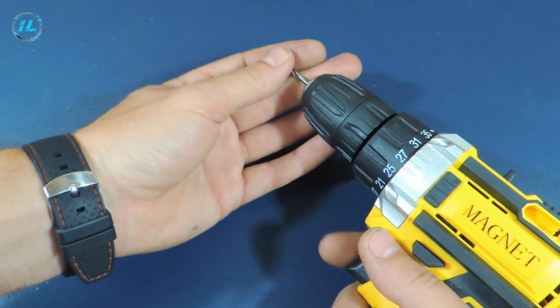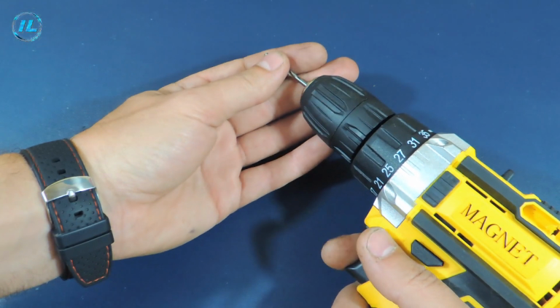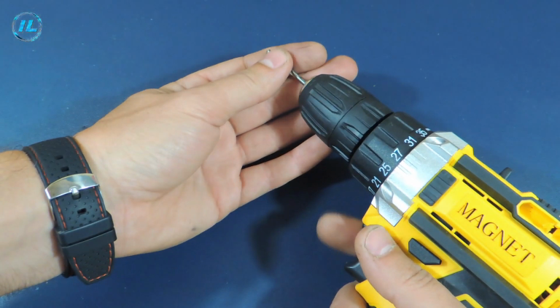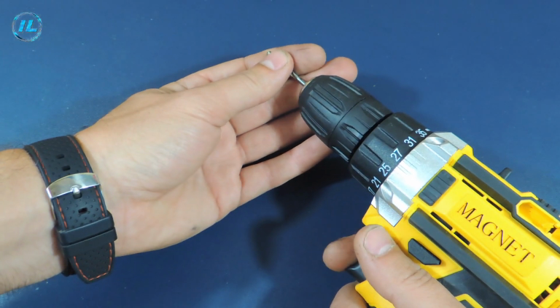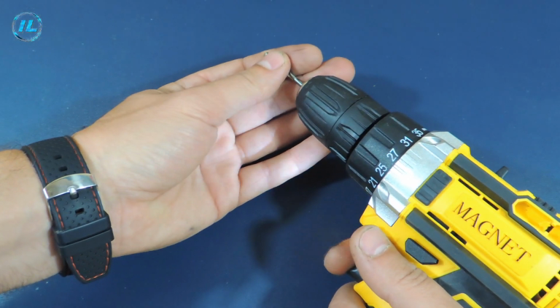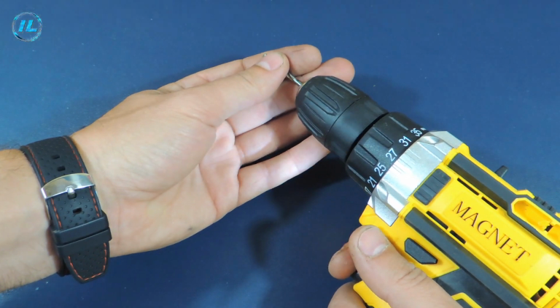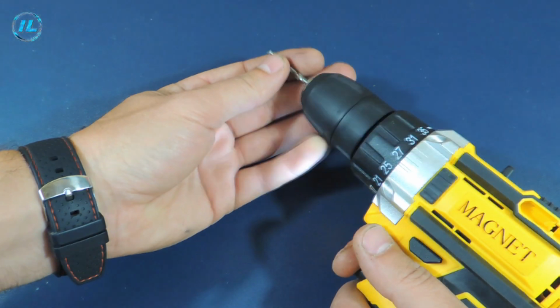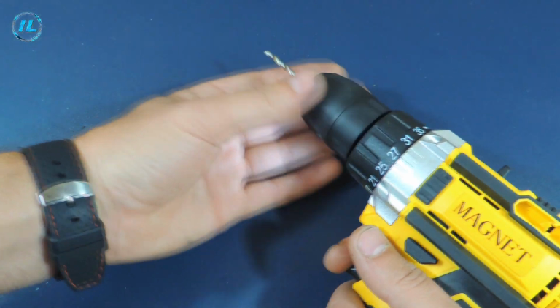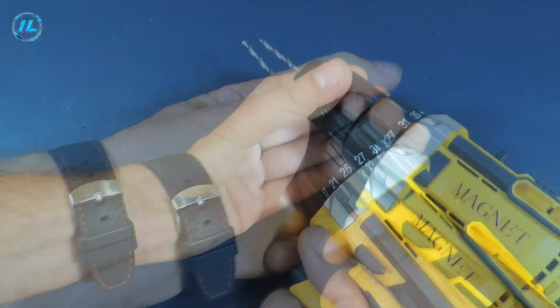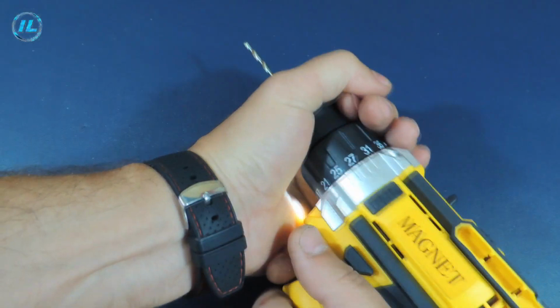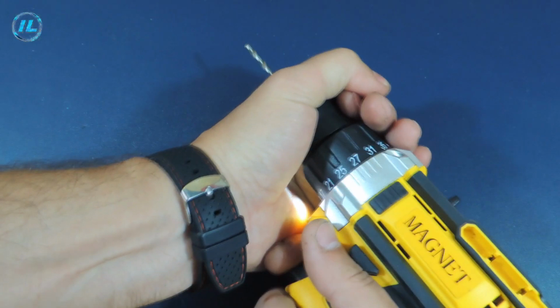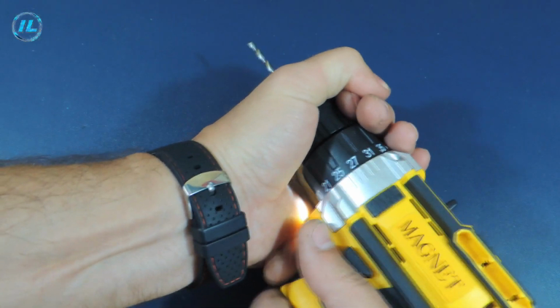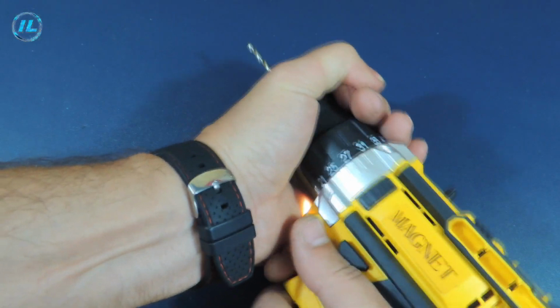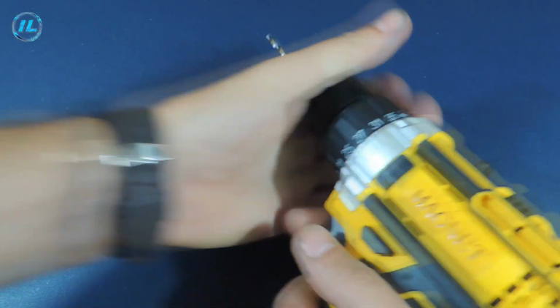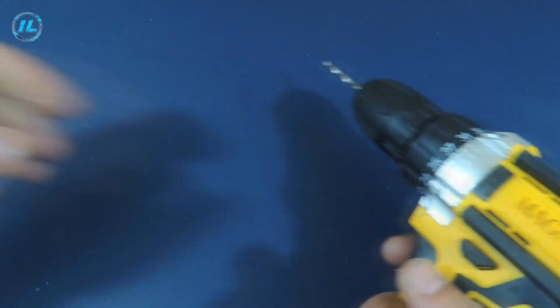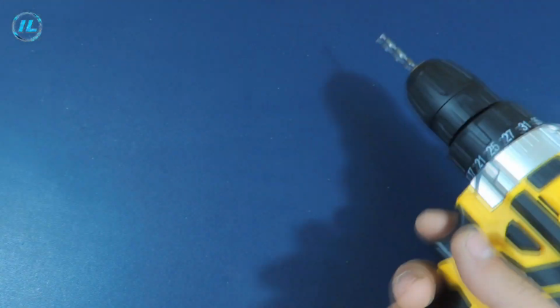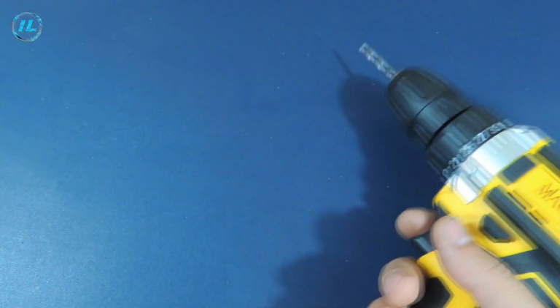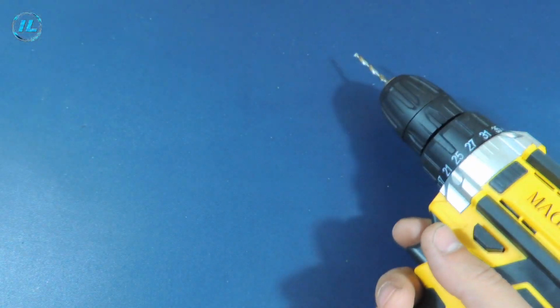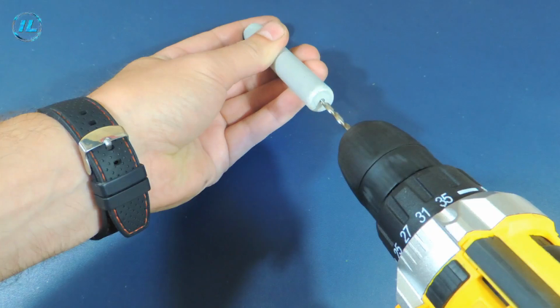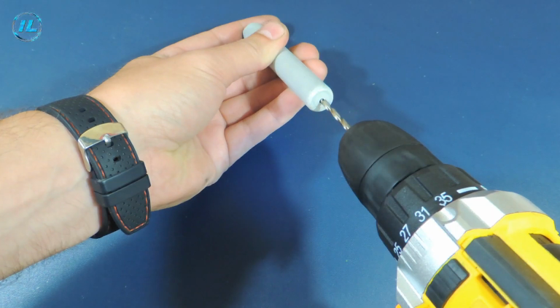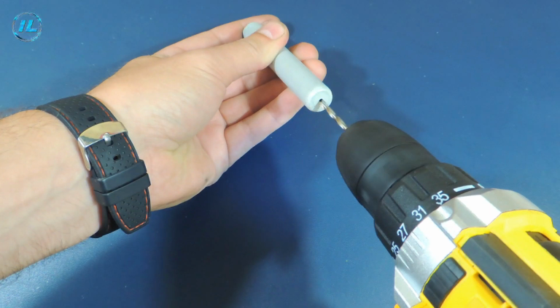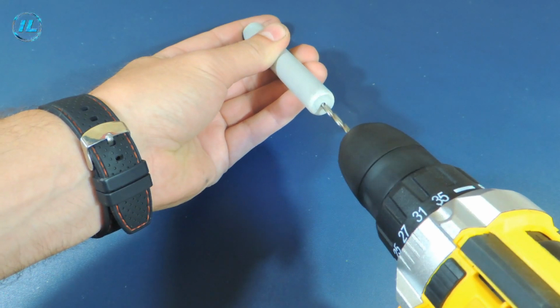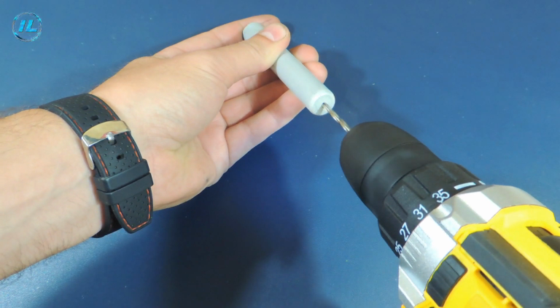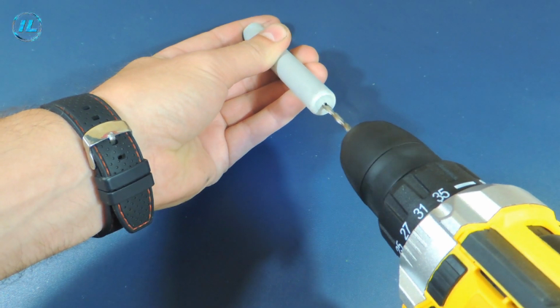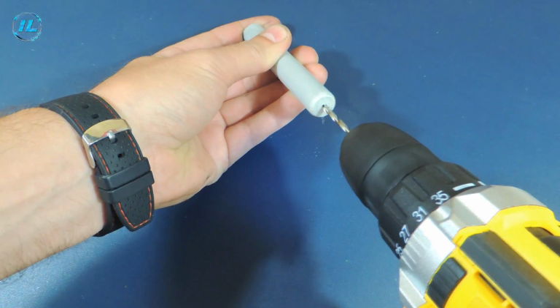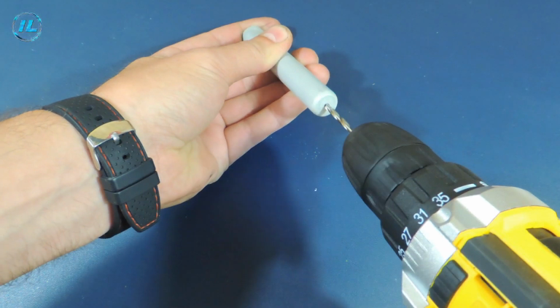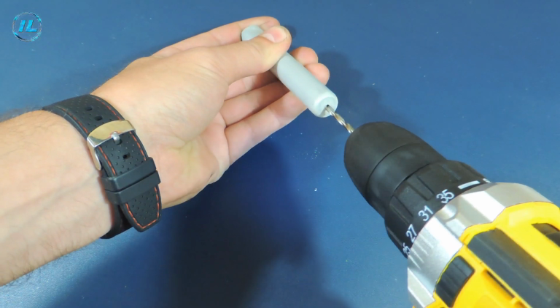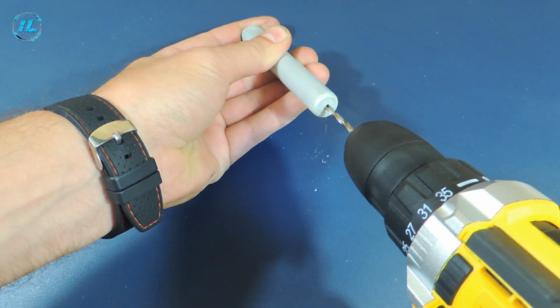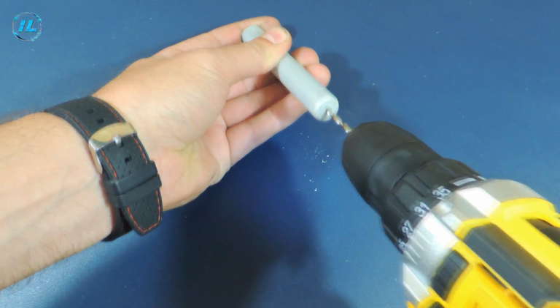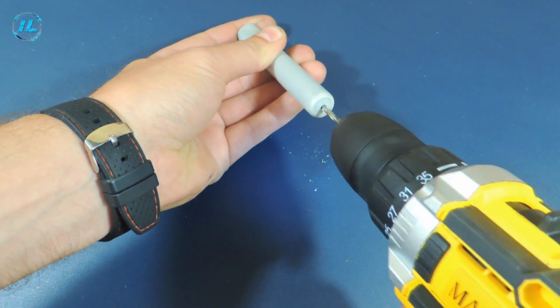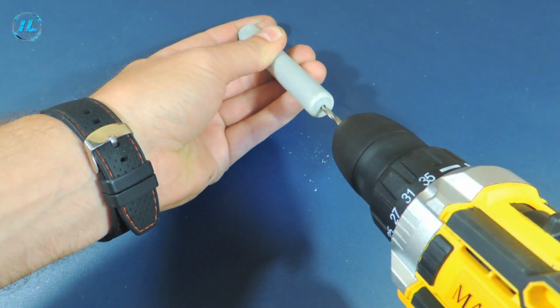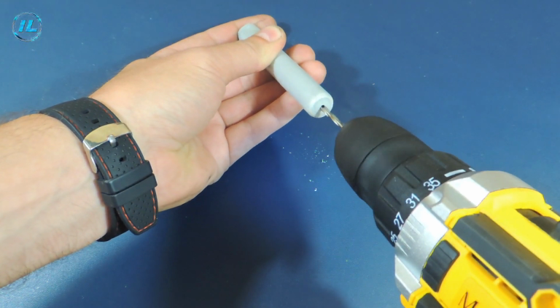There was already a hole on the back of the tube, but it needs to be widened a little to allow the wire to pass through it.